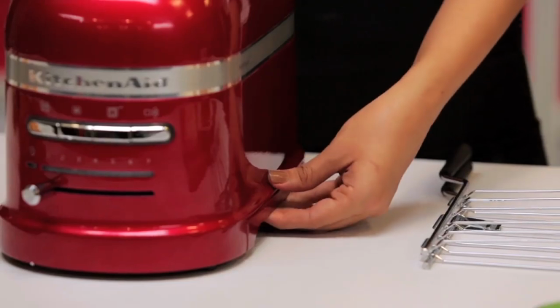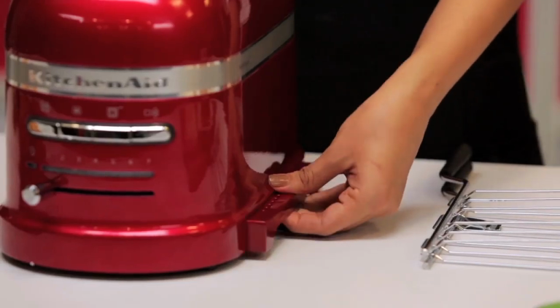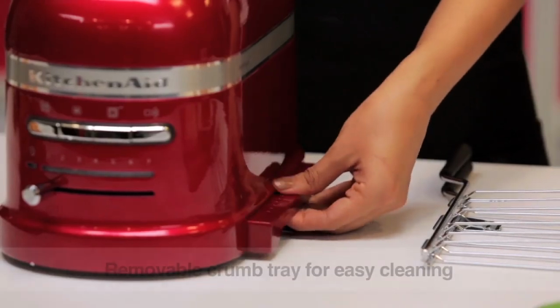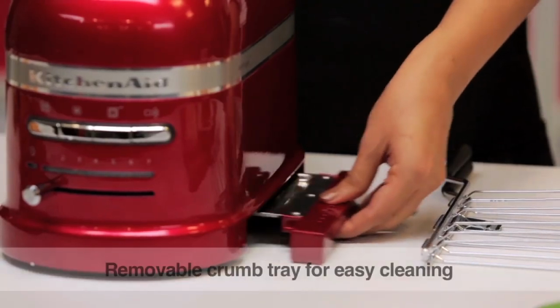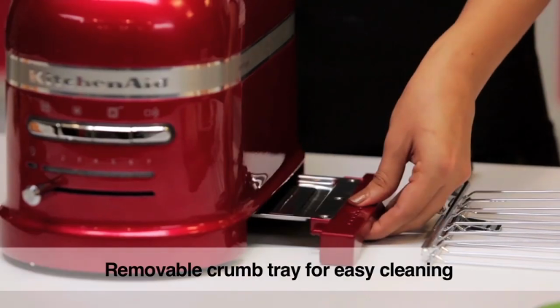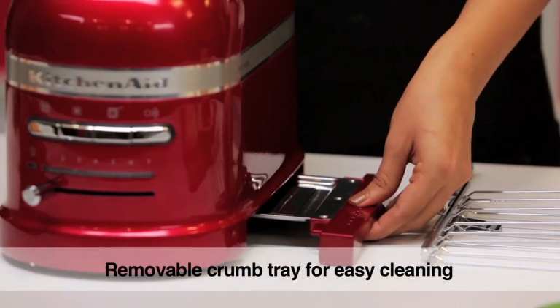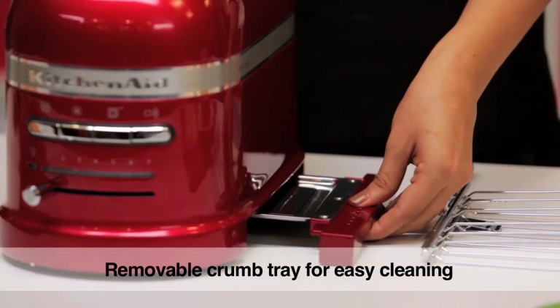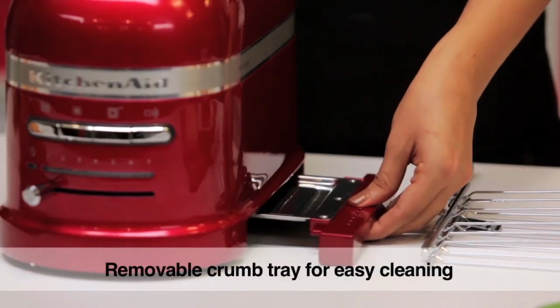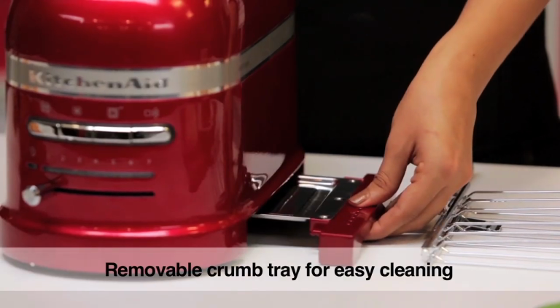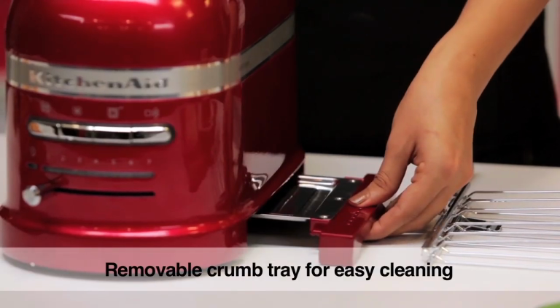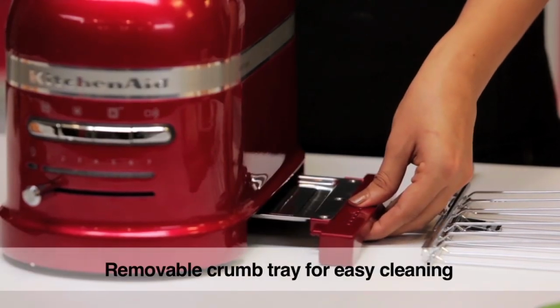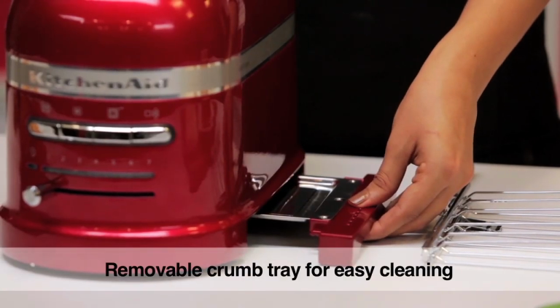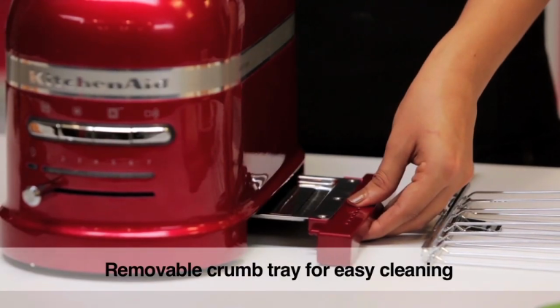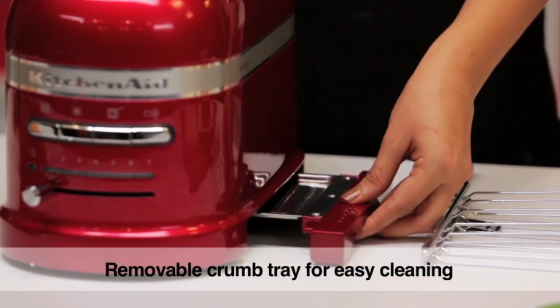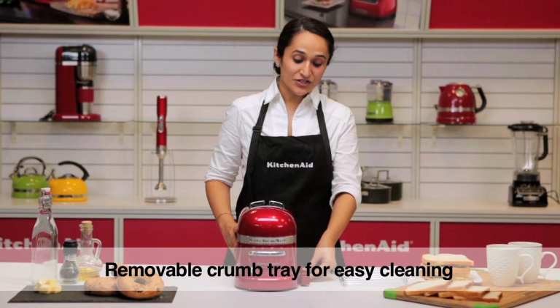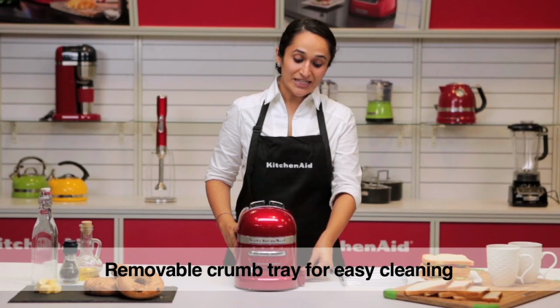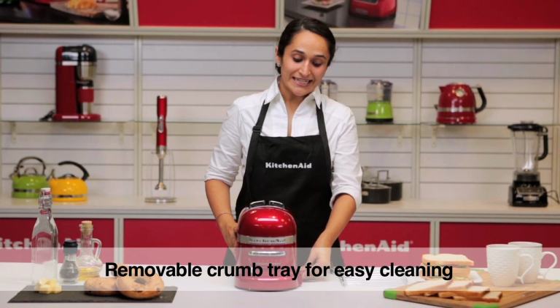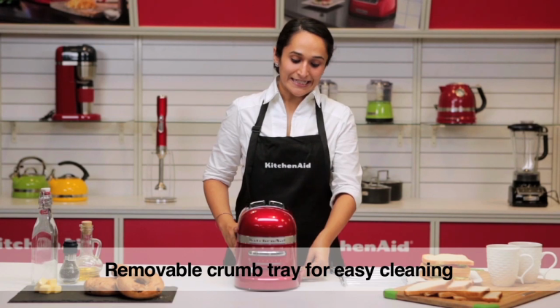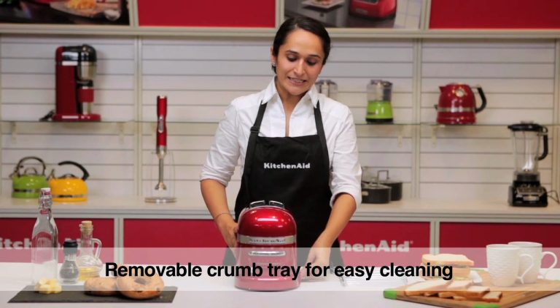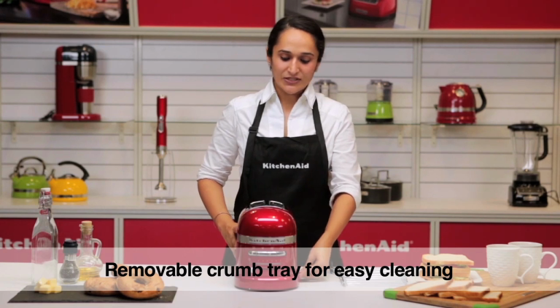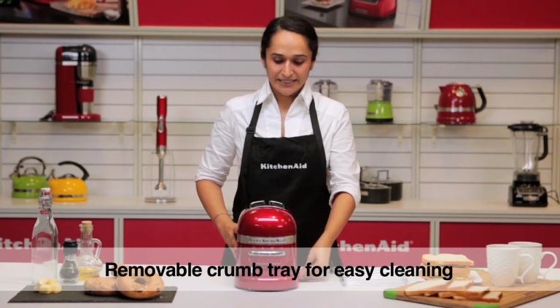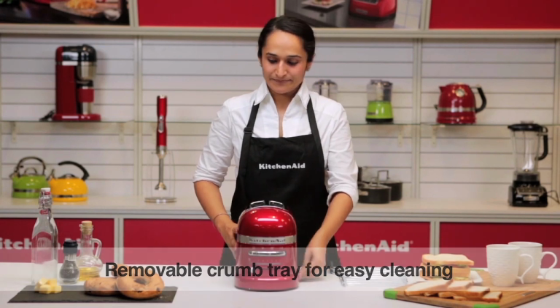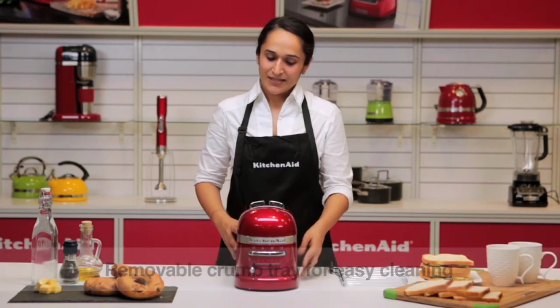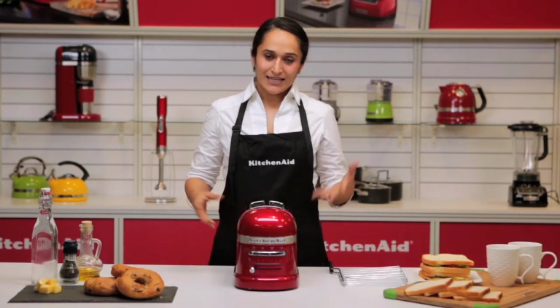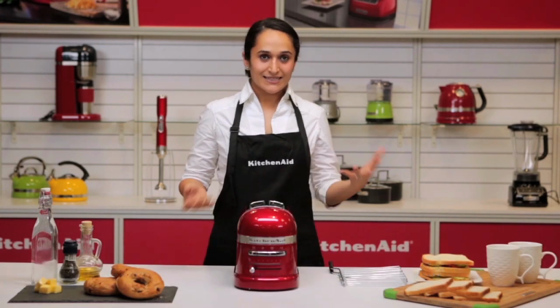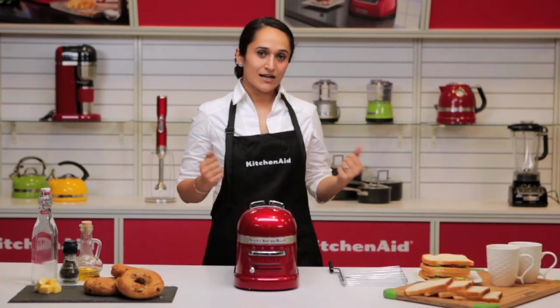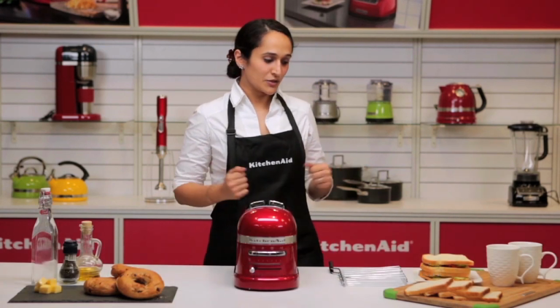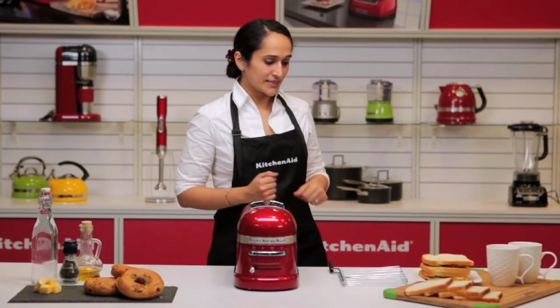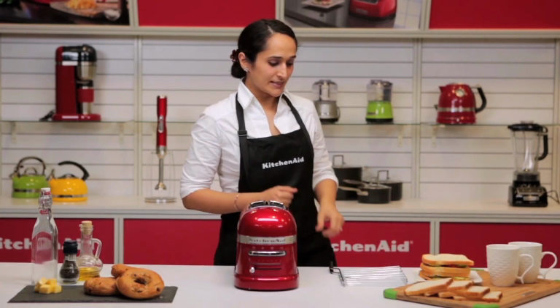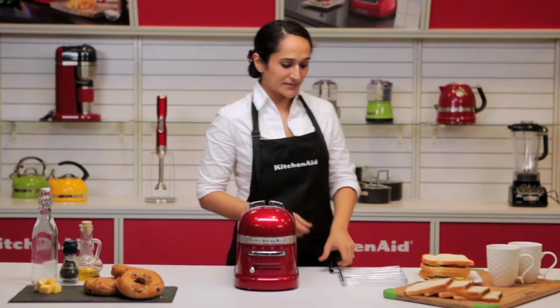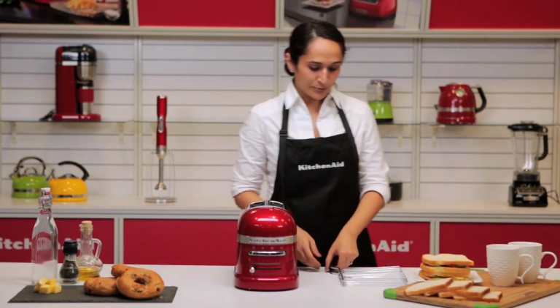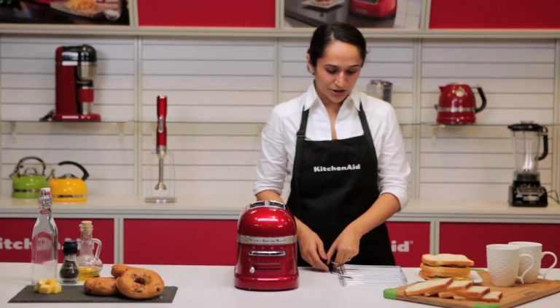It also has a removable crumb tray which makes it really easy to clean. Let's start toasting some sandwiches.